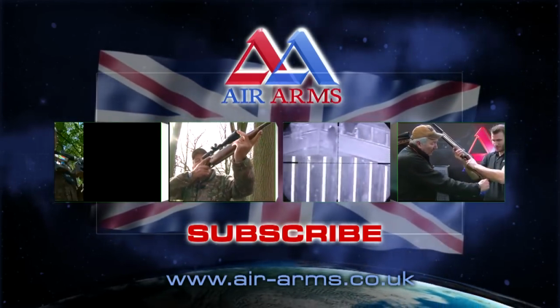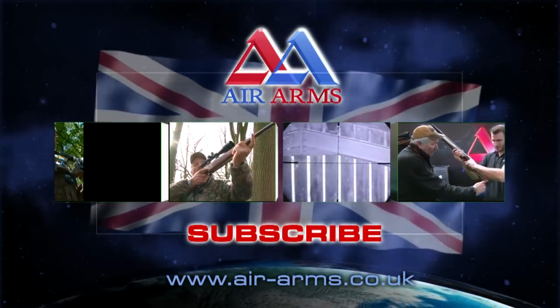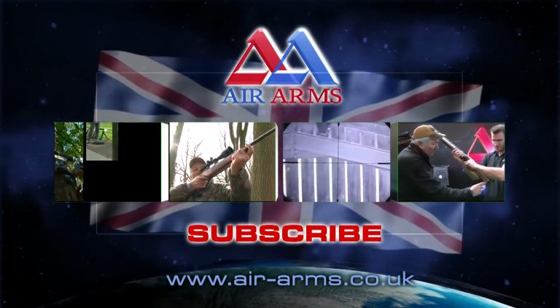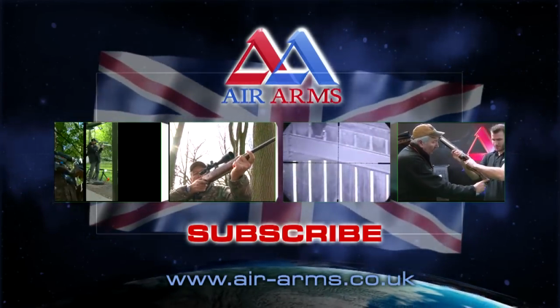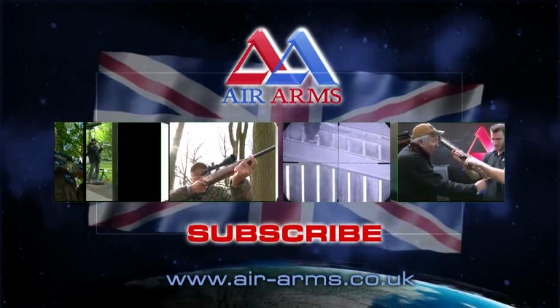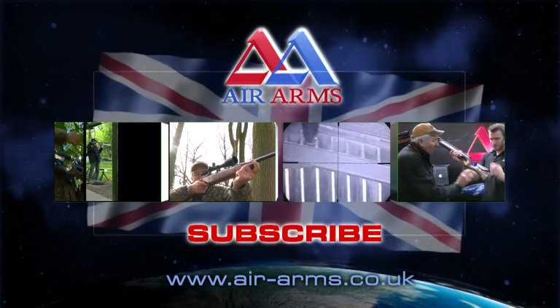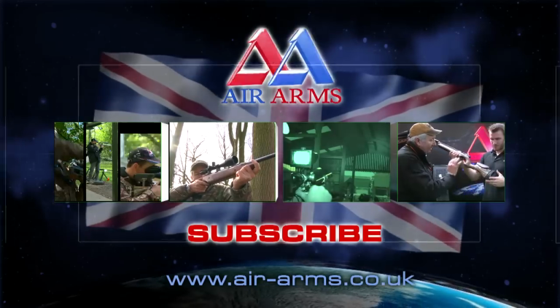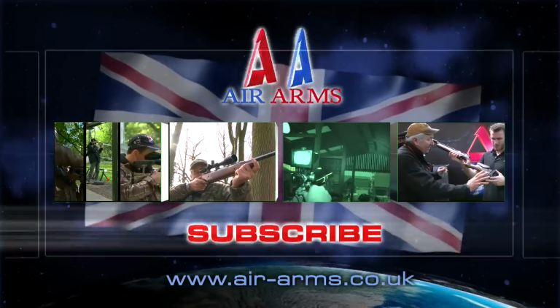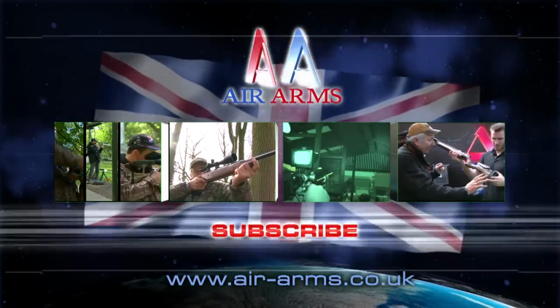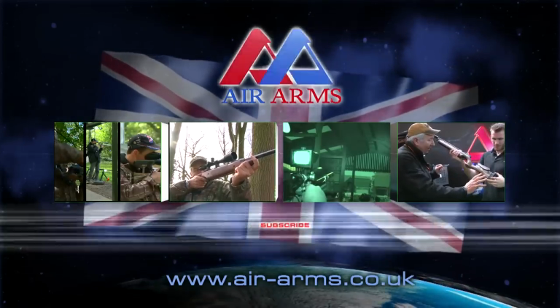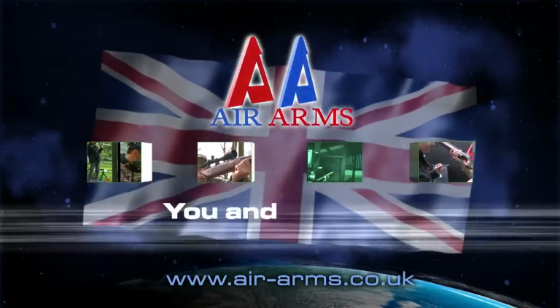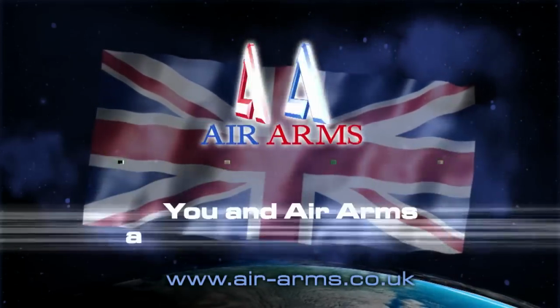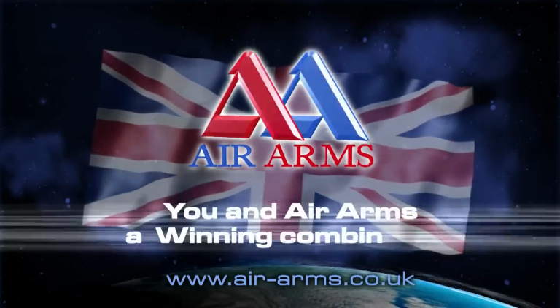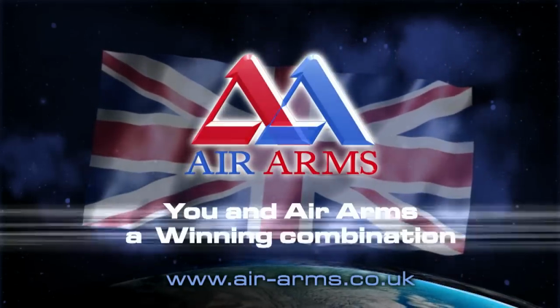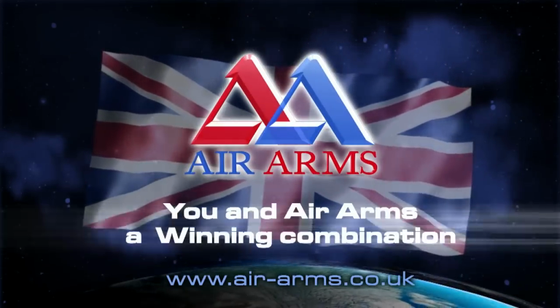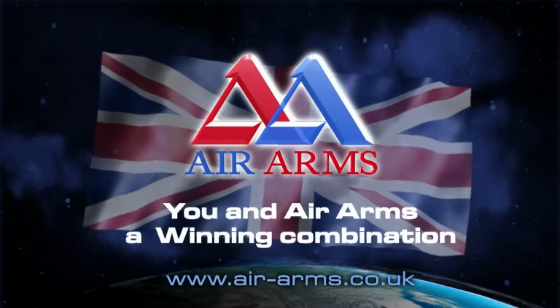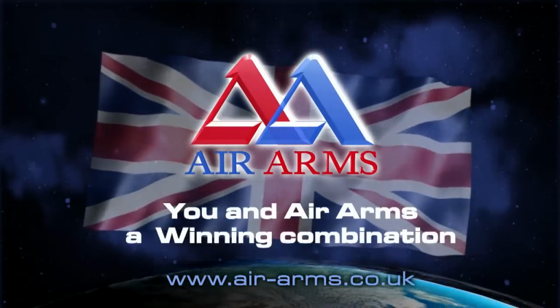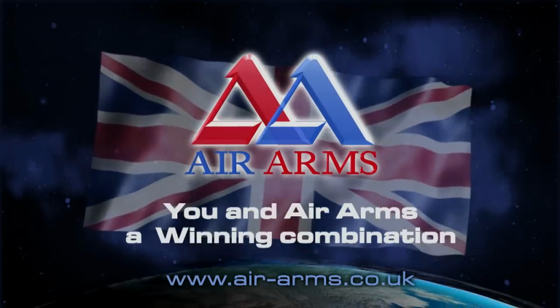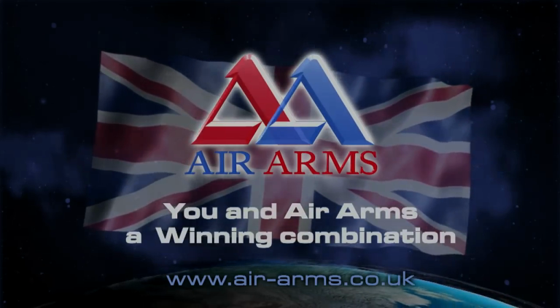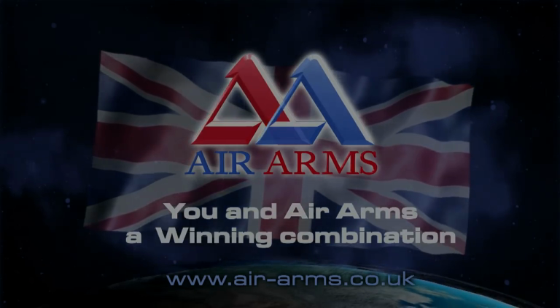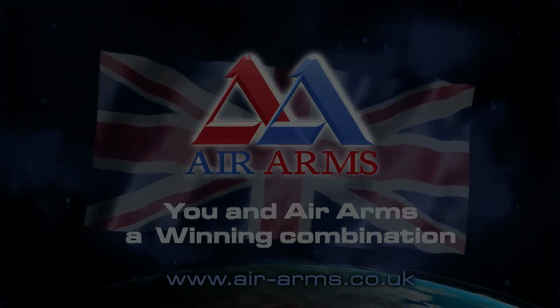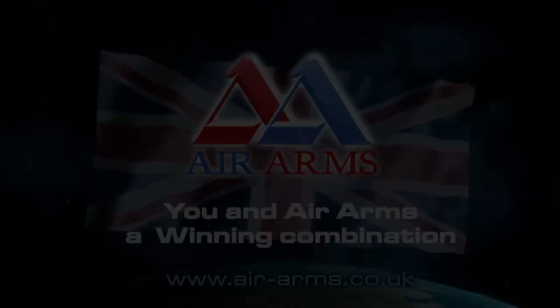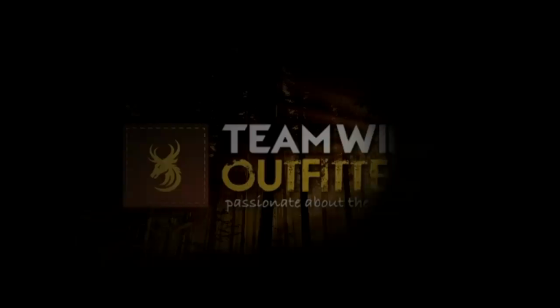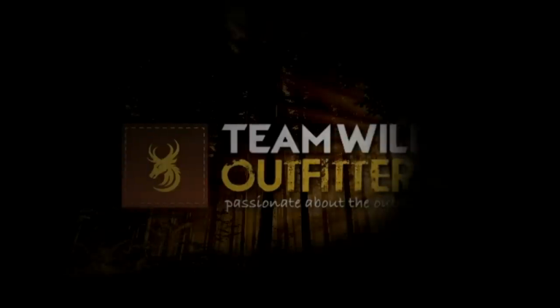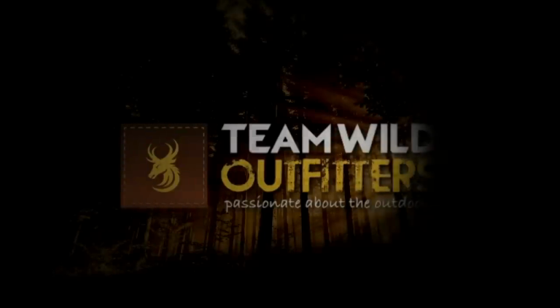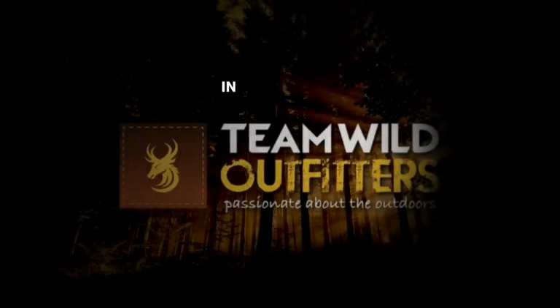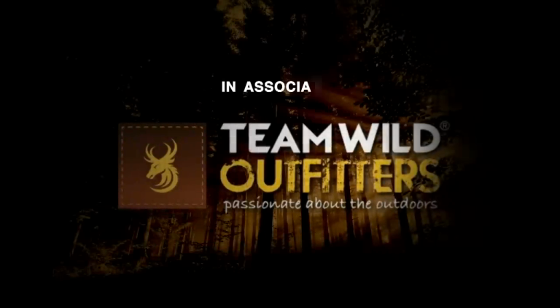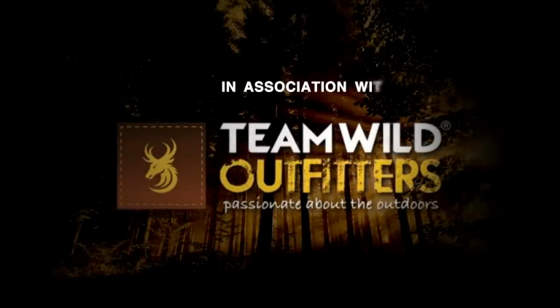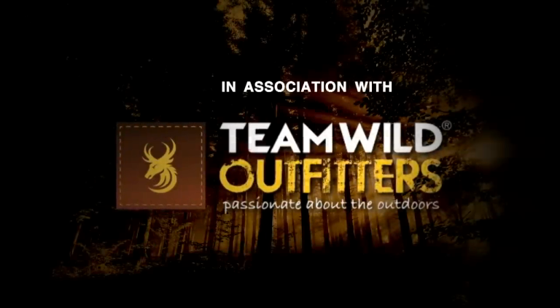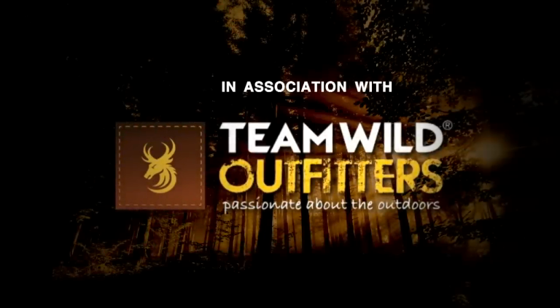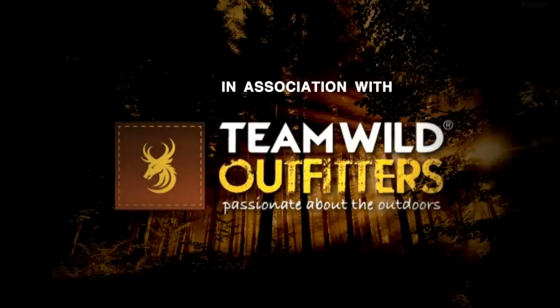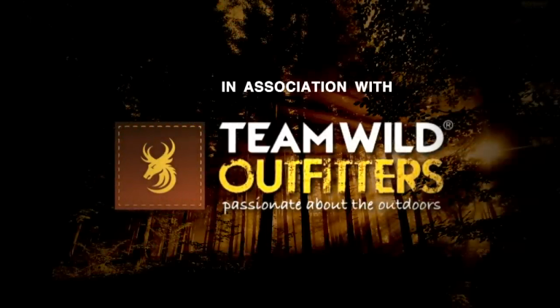You and Air Arms — a winning combination.